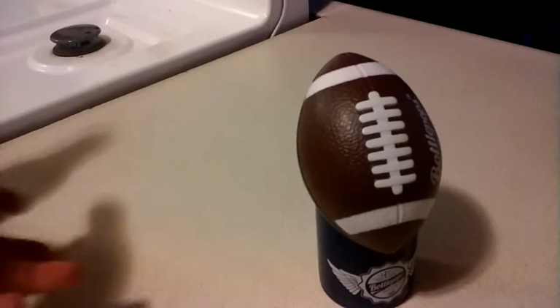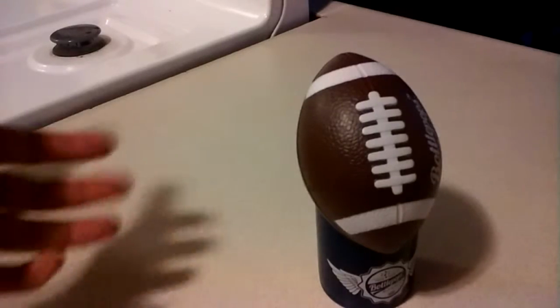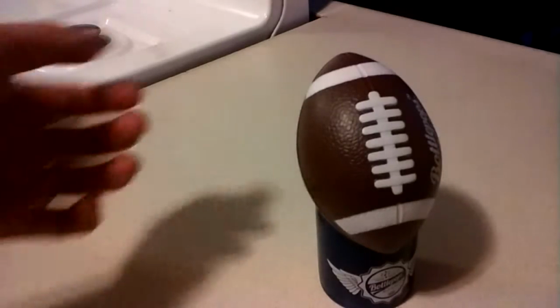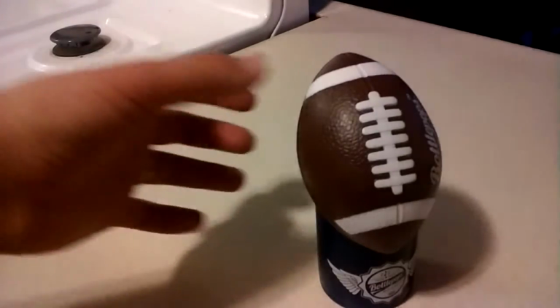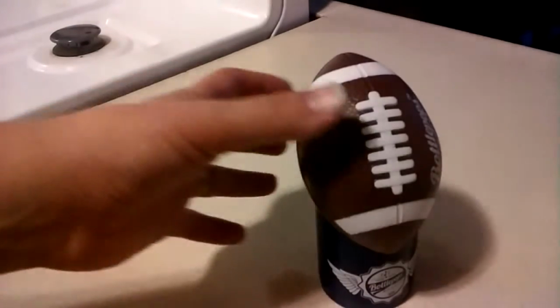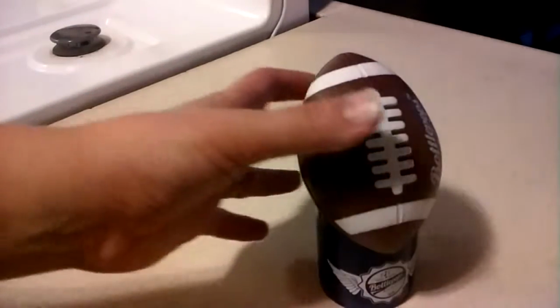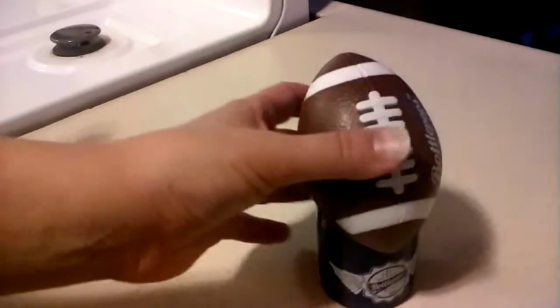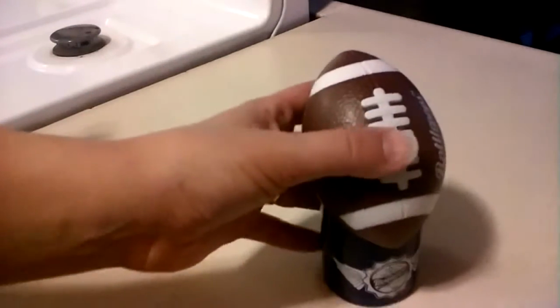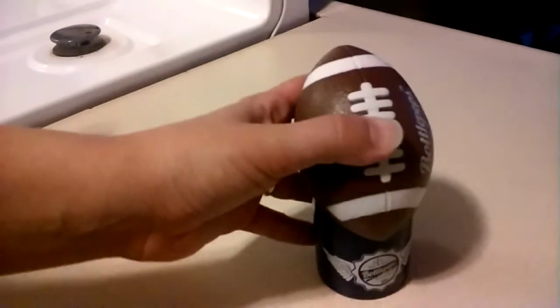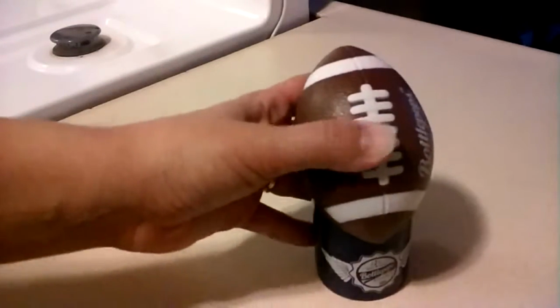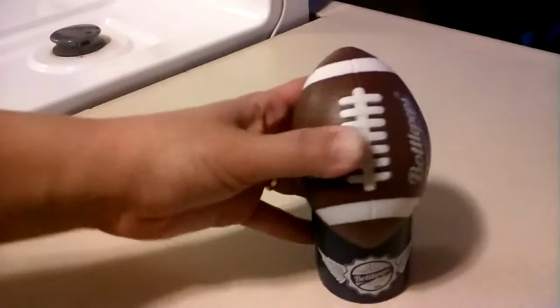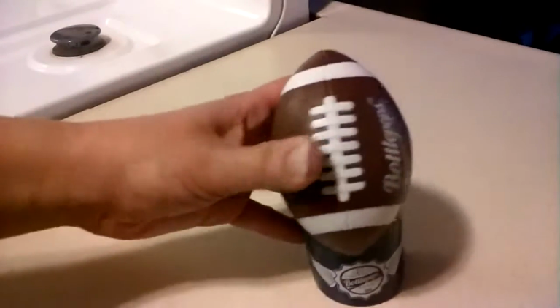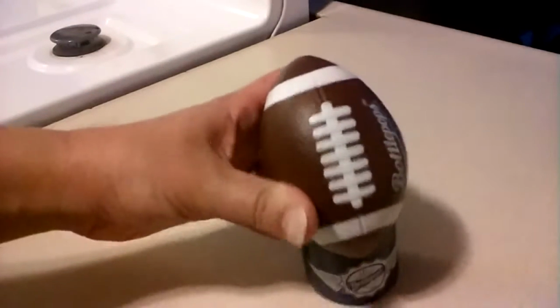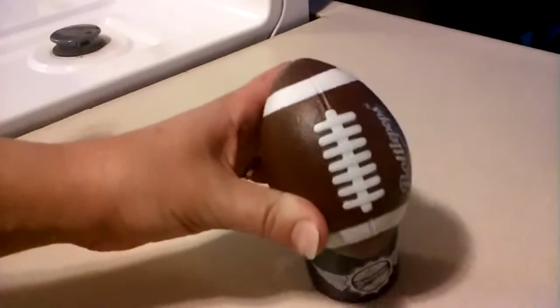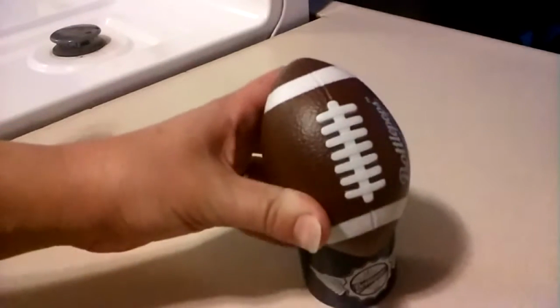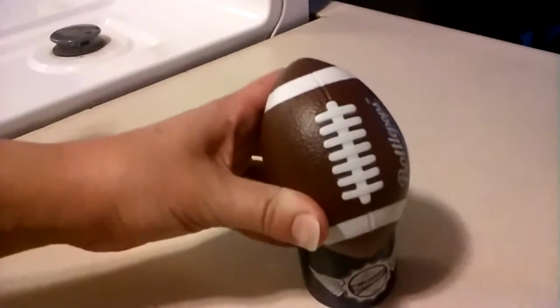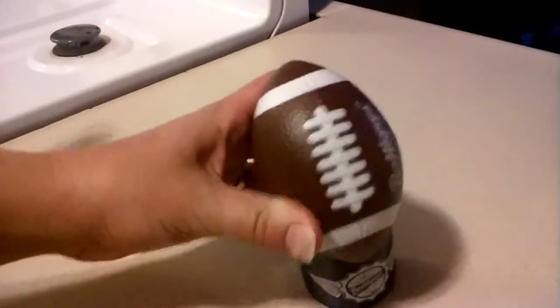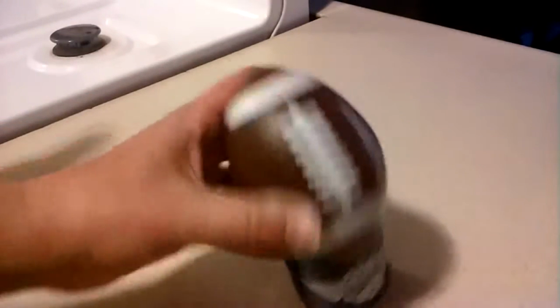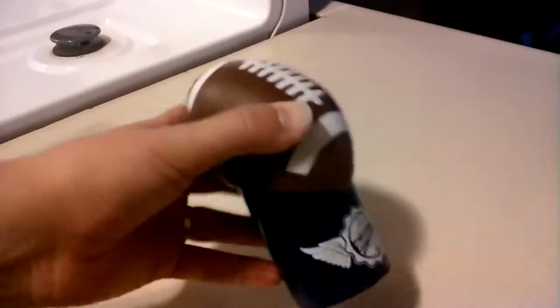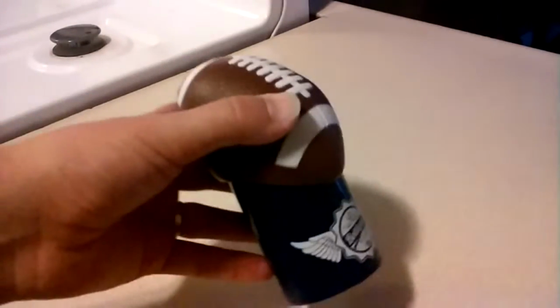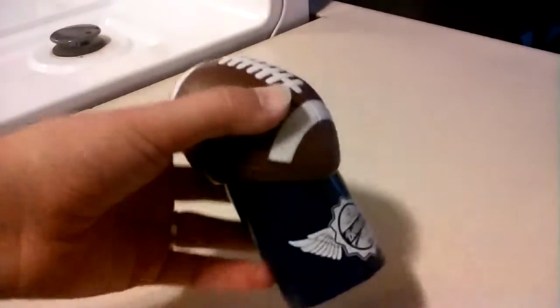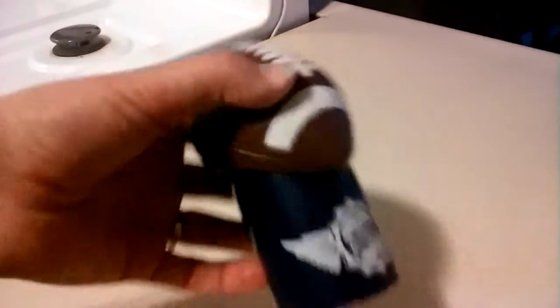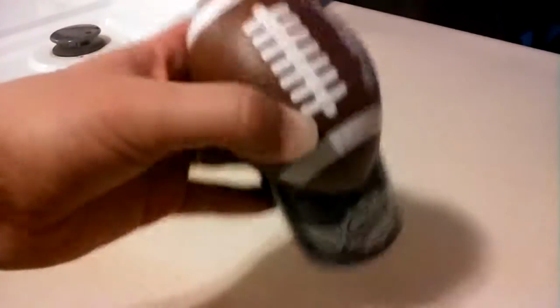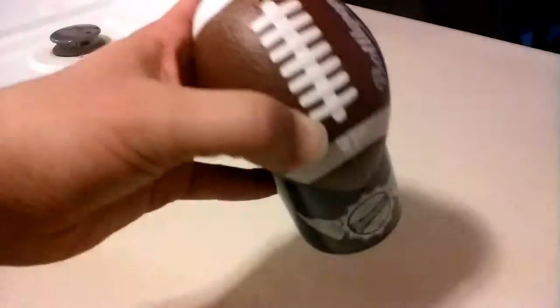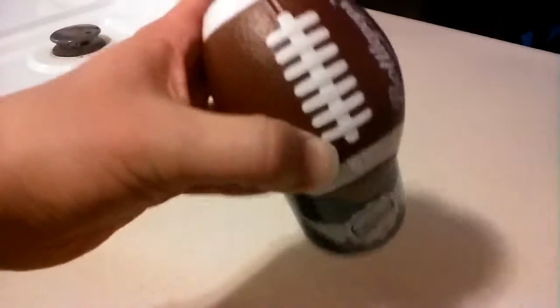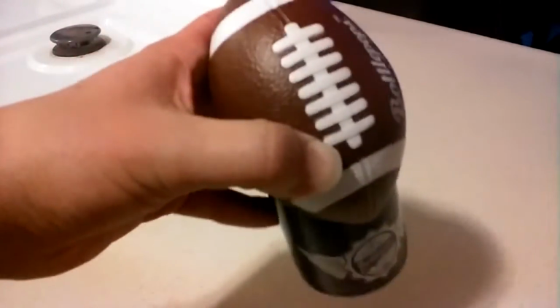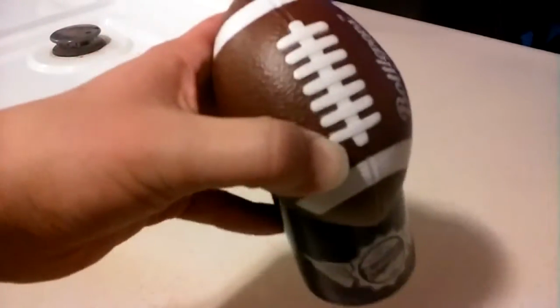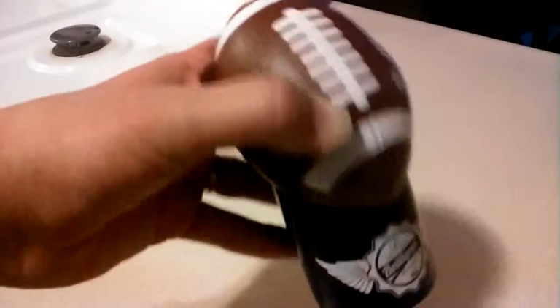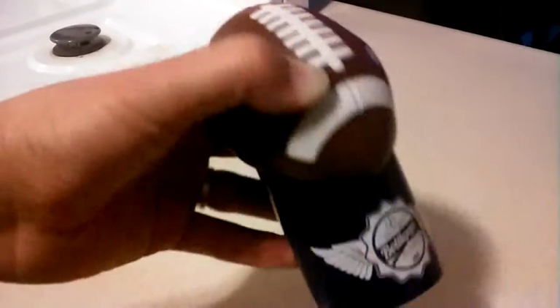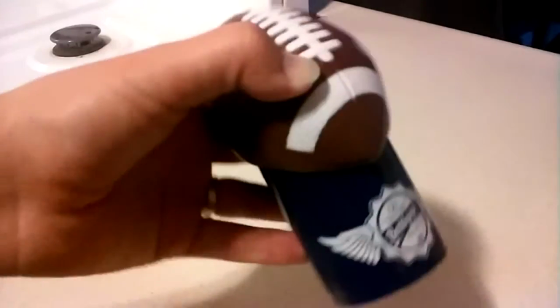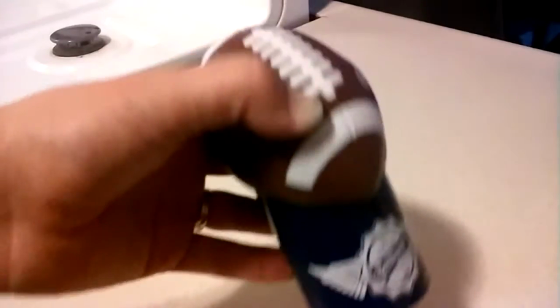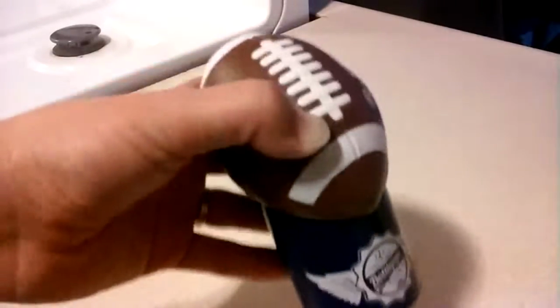Hey! I have this bottle opener to show you. This is perfect for our house — we are big football fans.